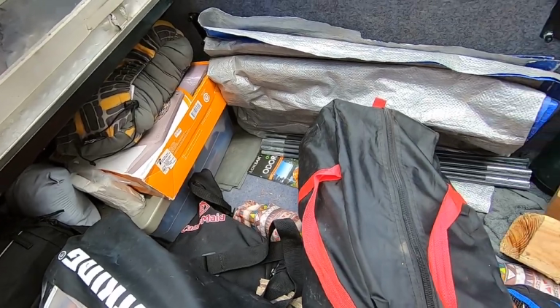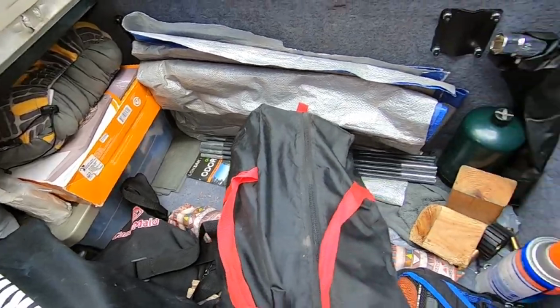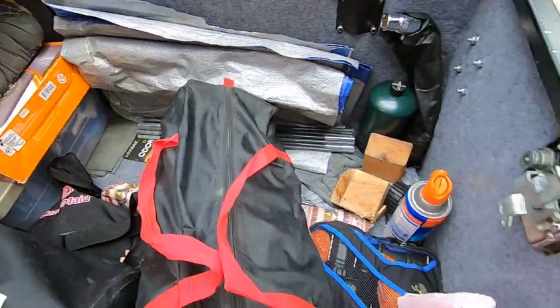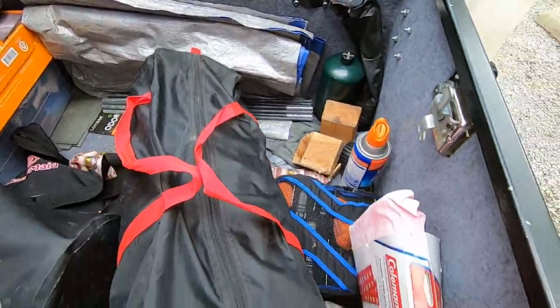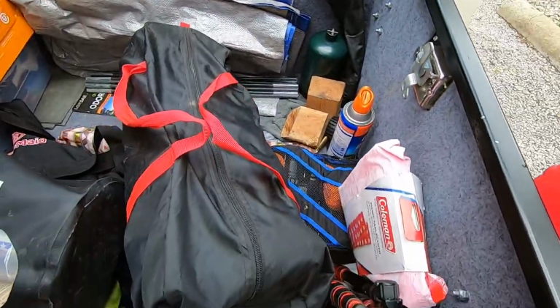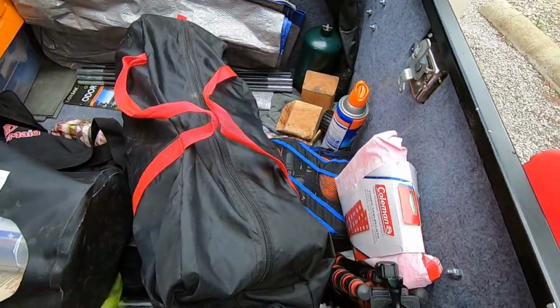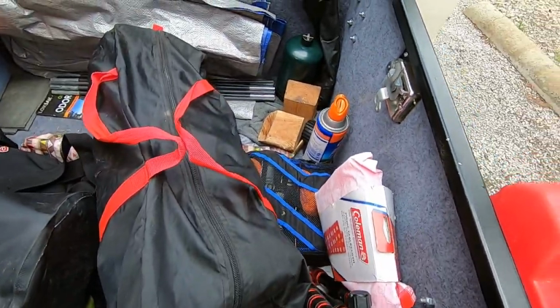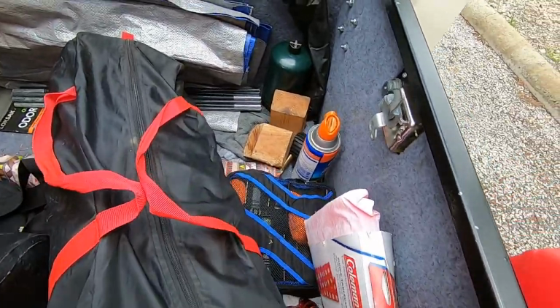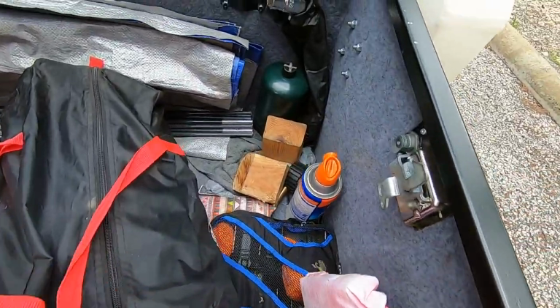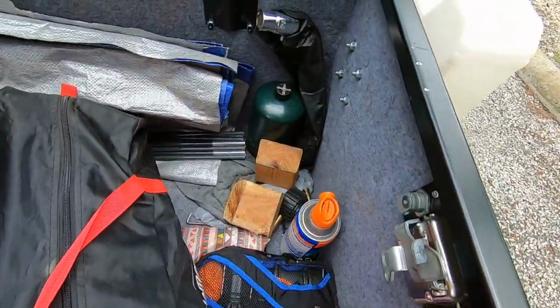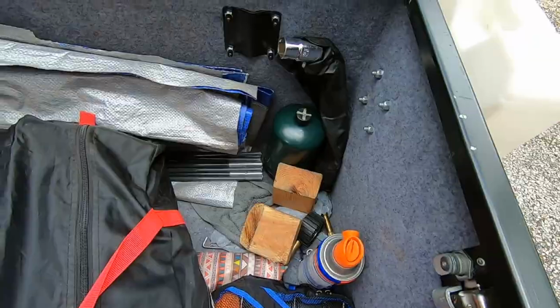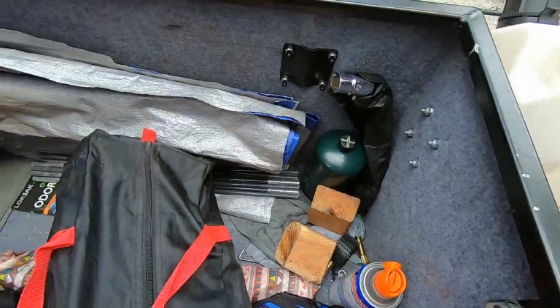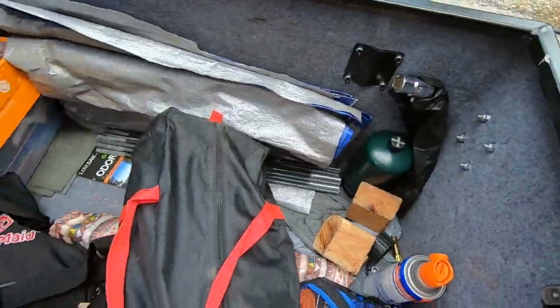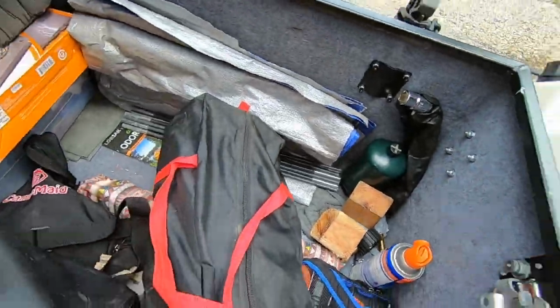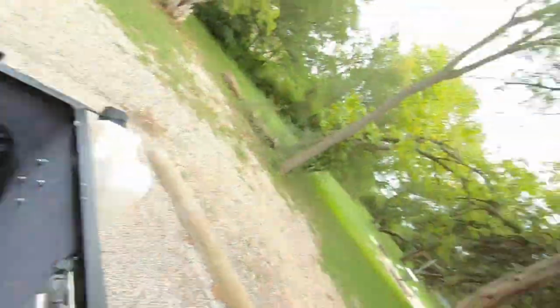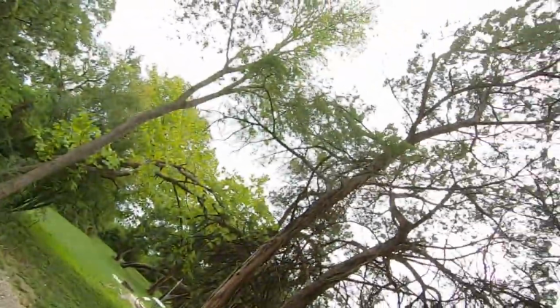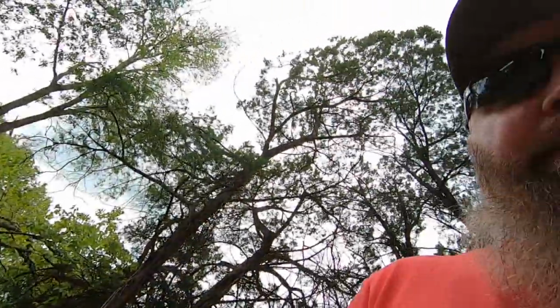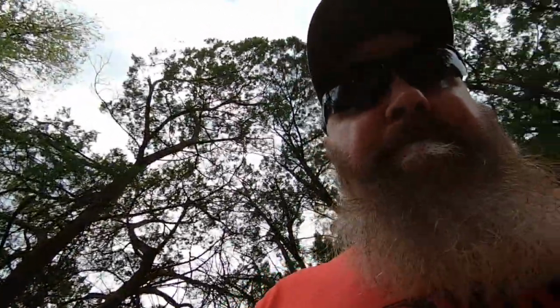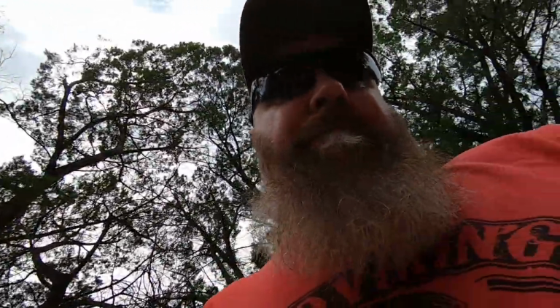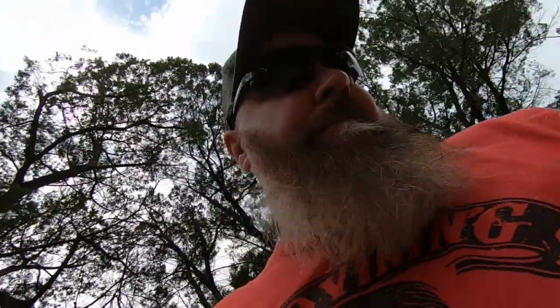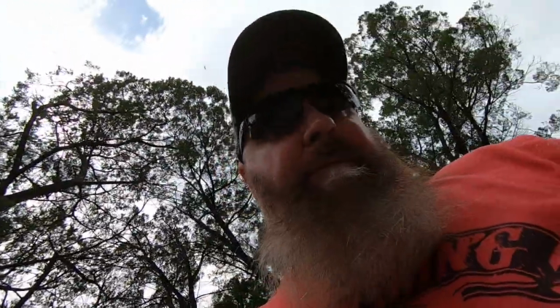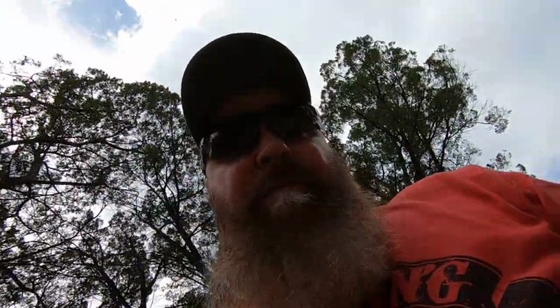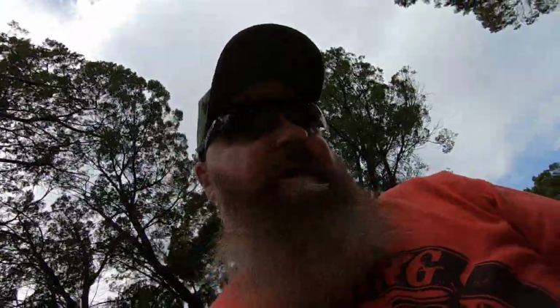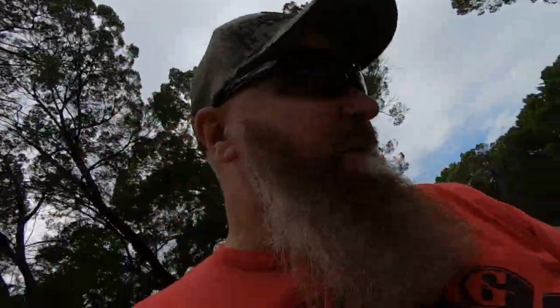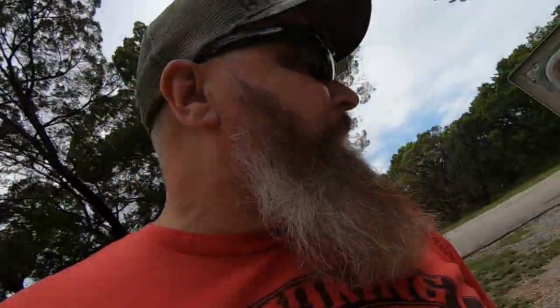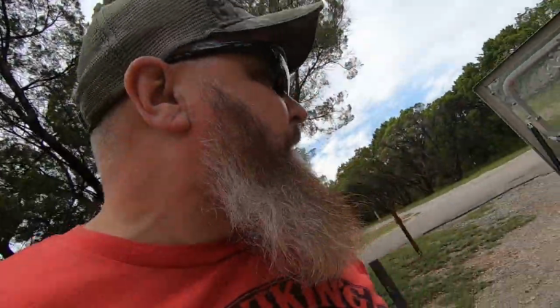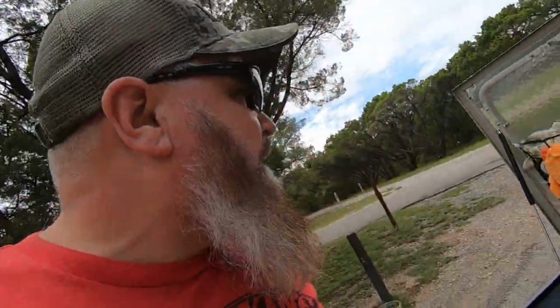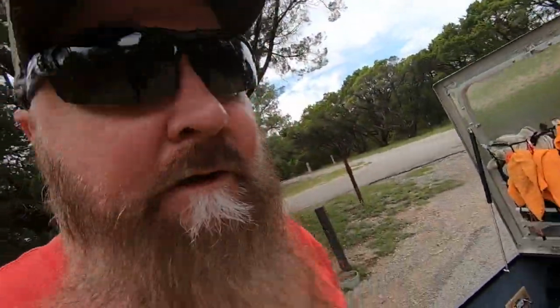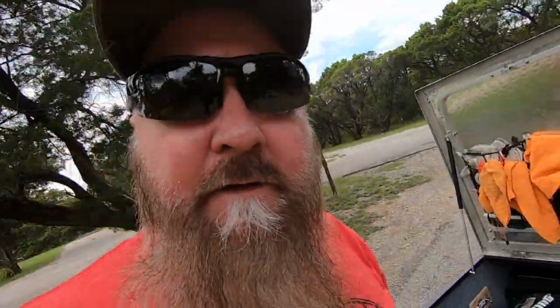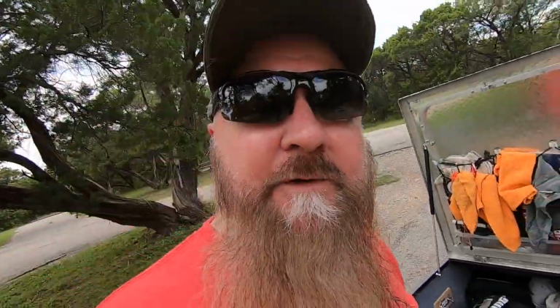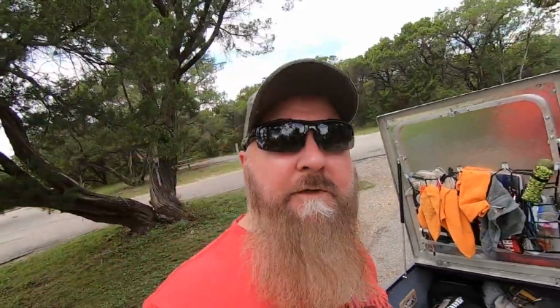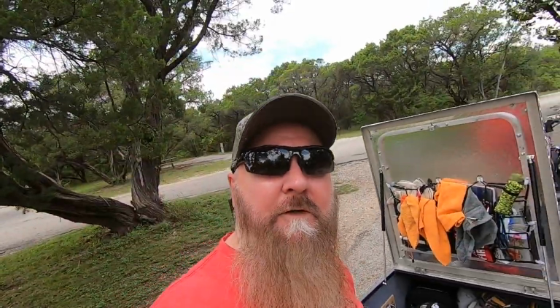Basically that's everything except for little odds and ends that I carry in there. So that's what's in my trailer.